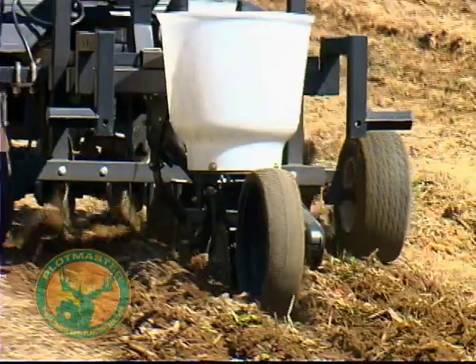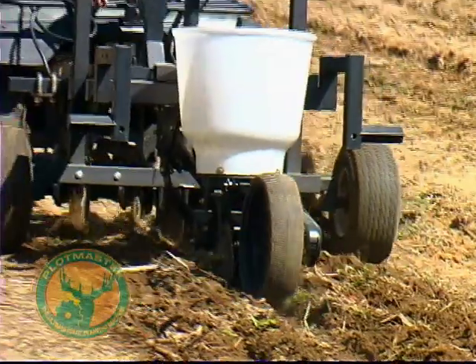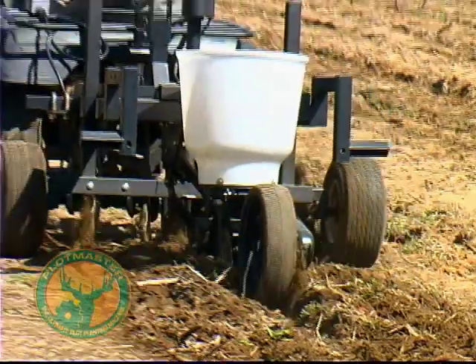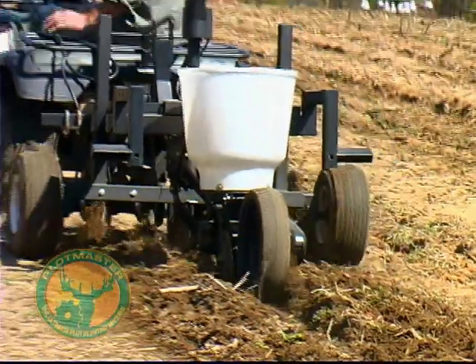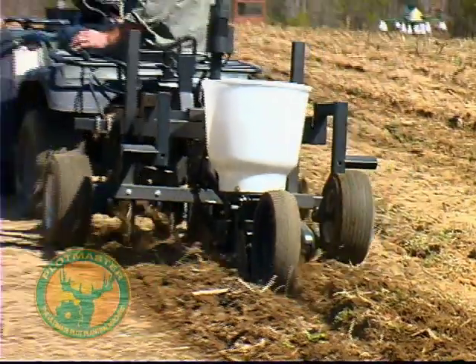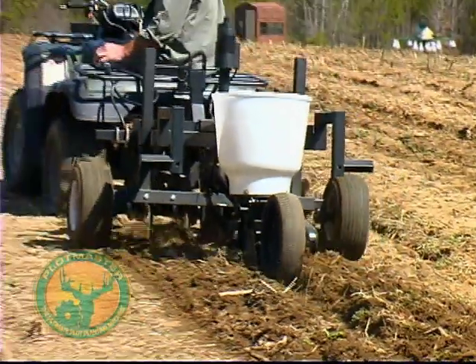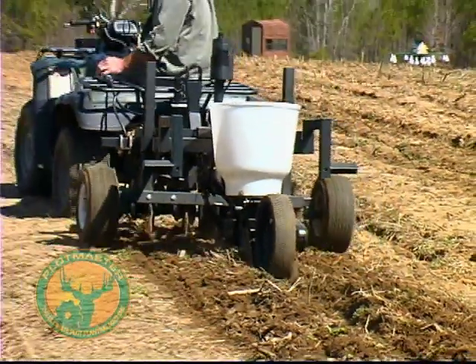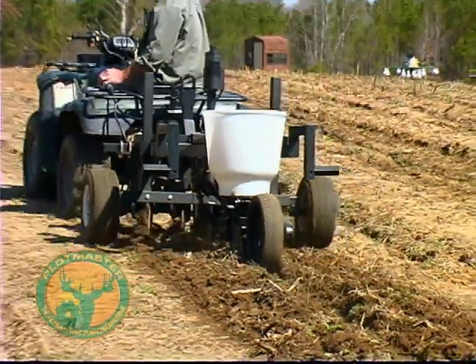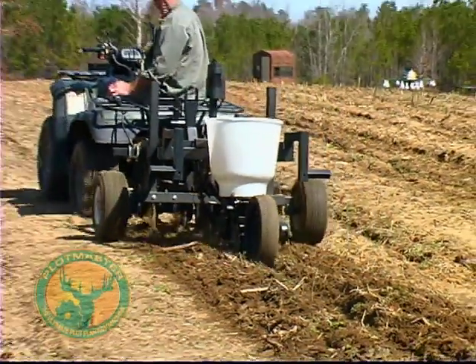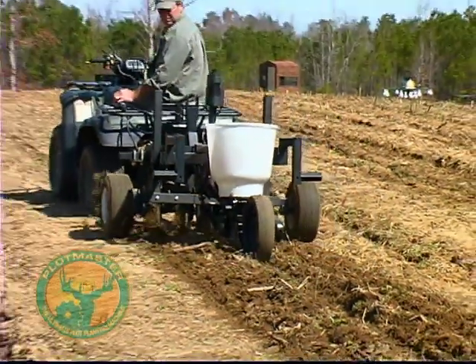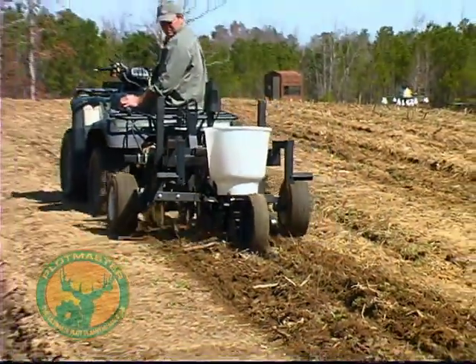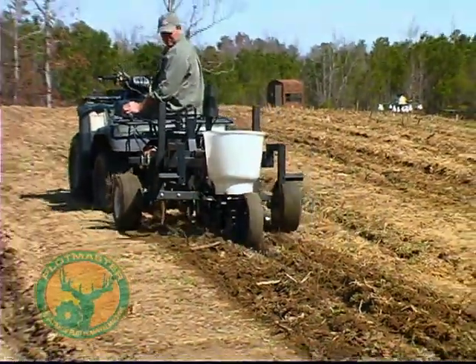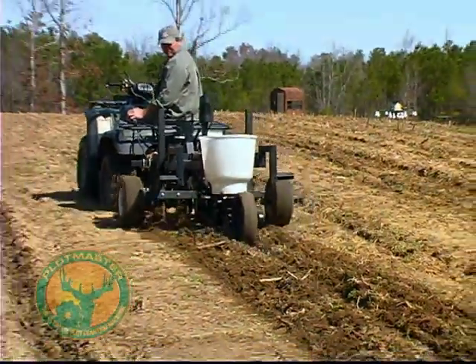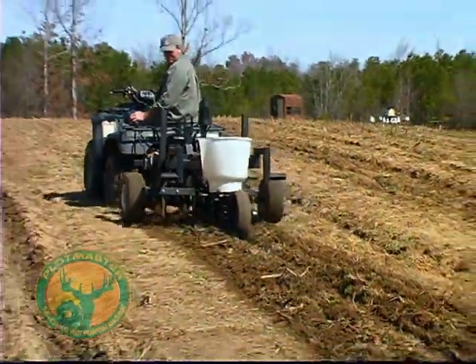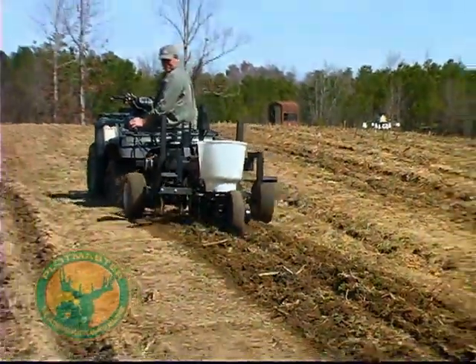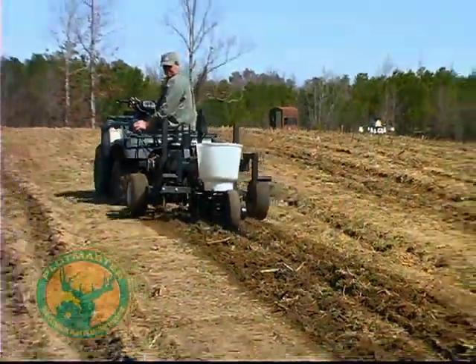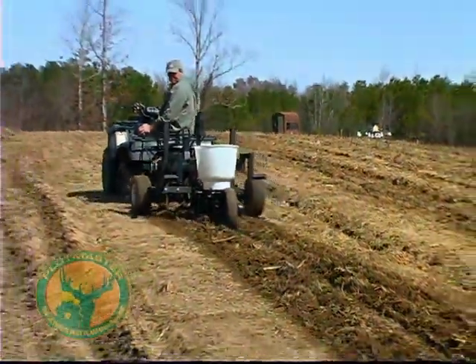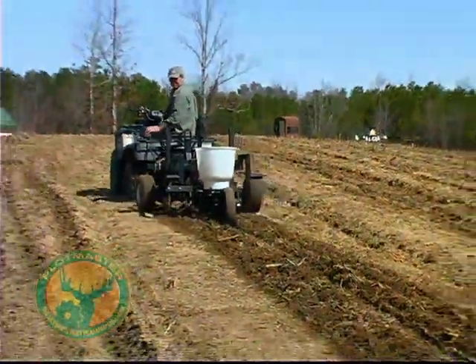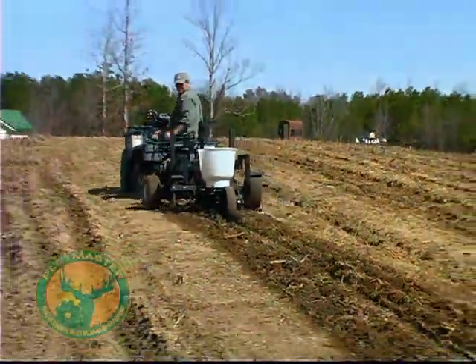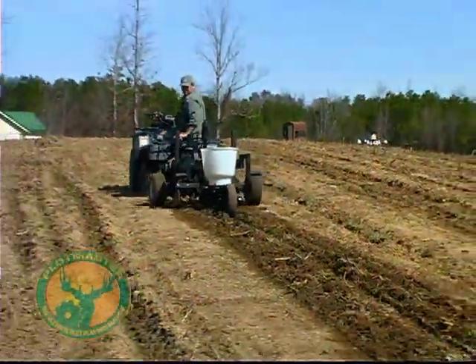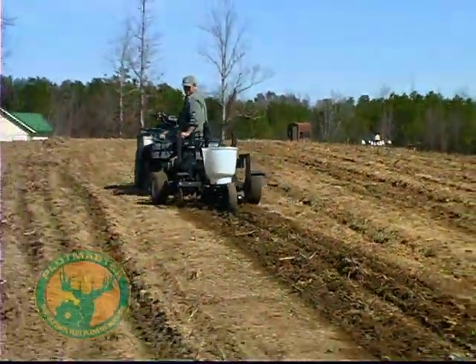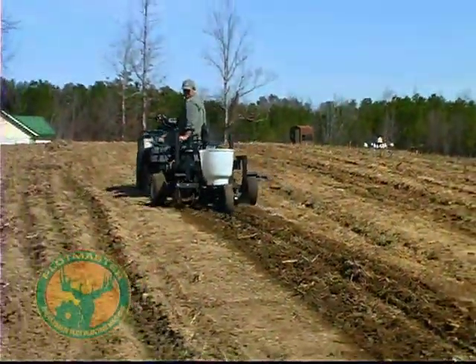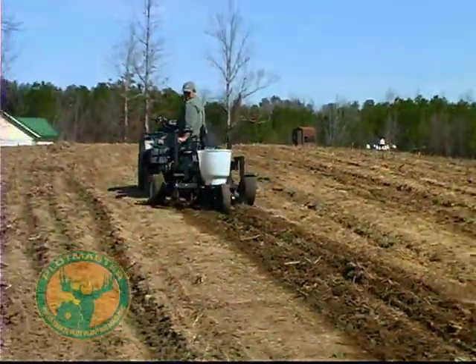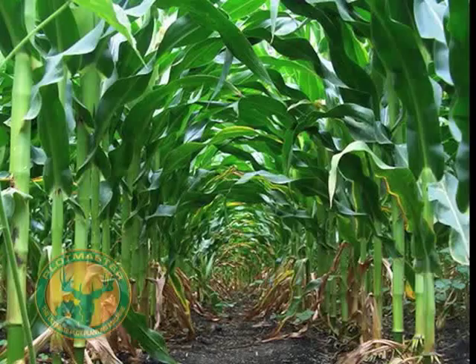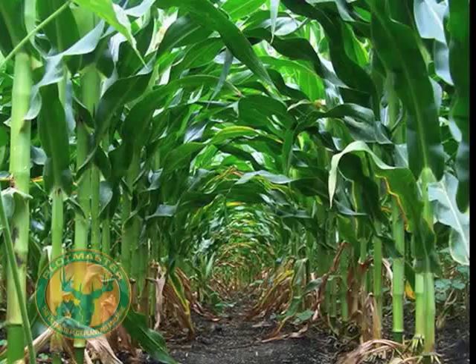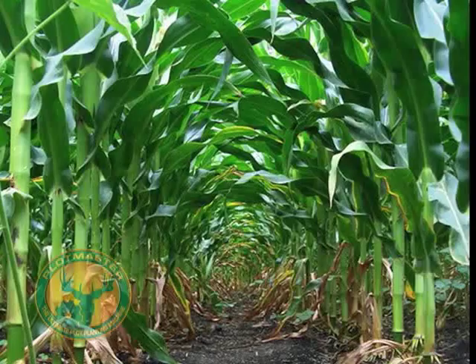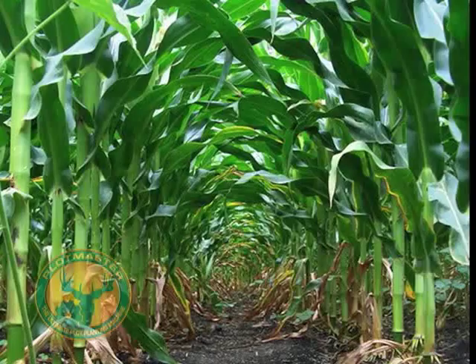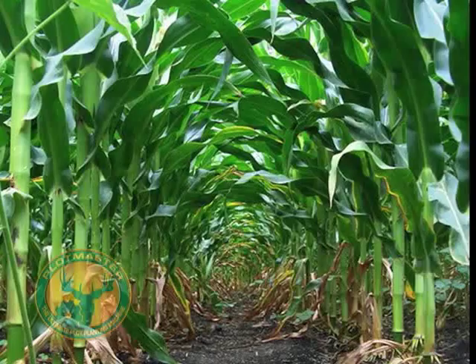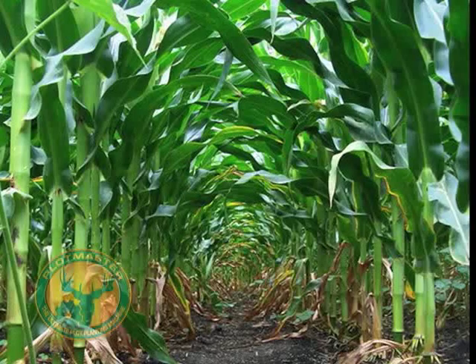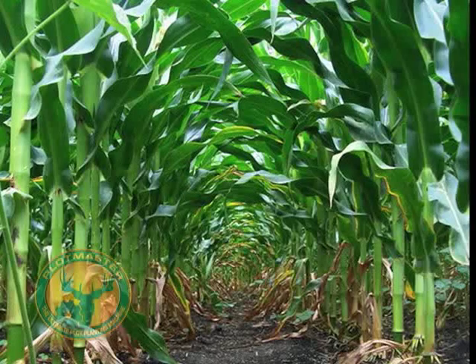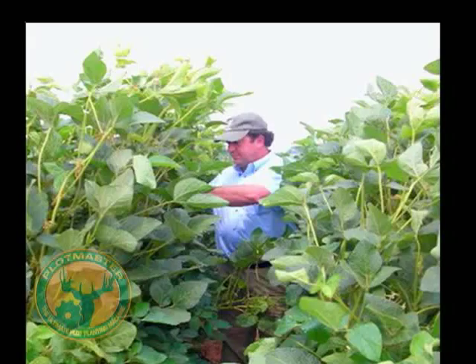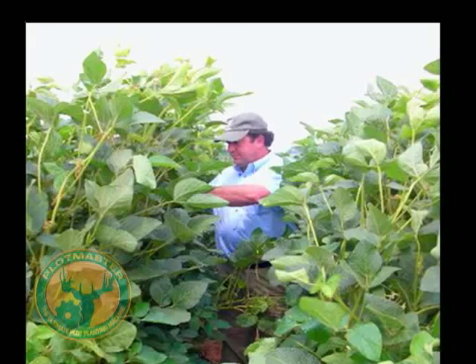The Plotmaster, with its new one-row planter, is perfect for planting gardens and row crops such as corn and soybeans.